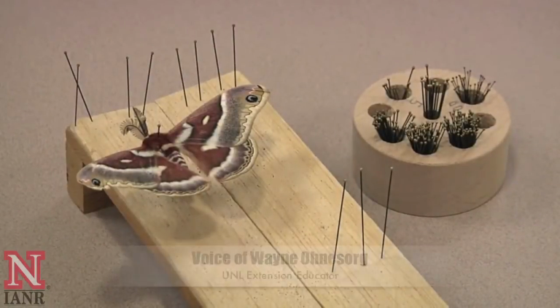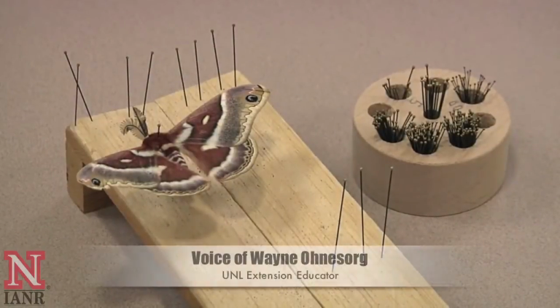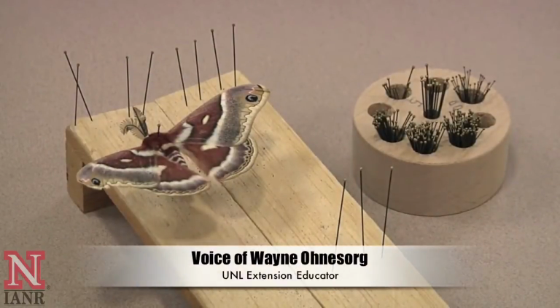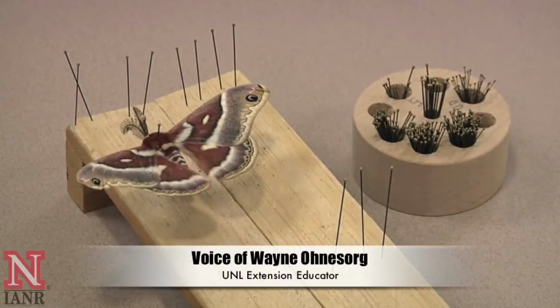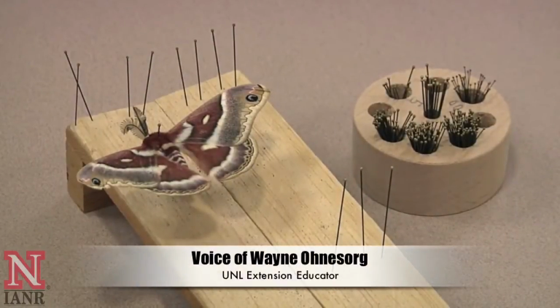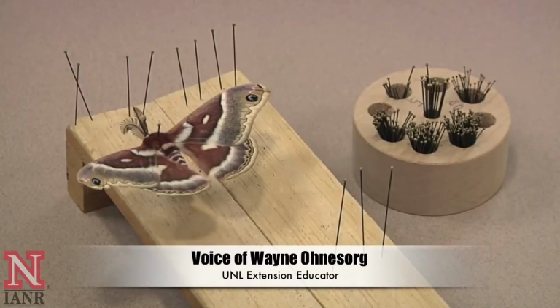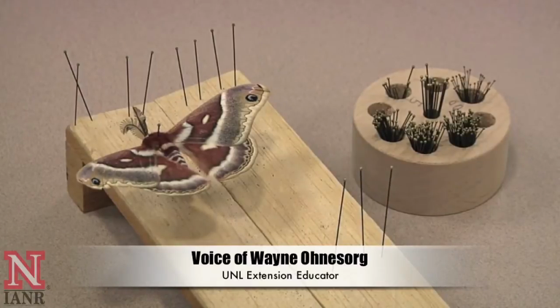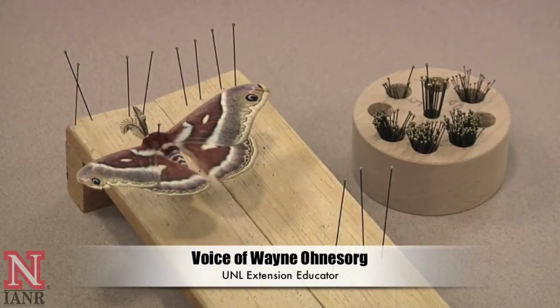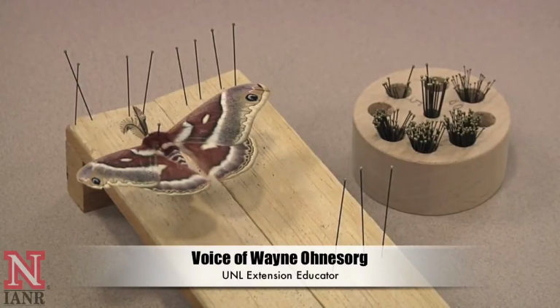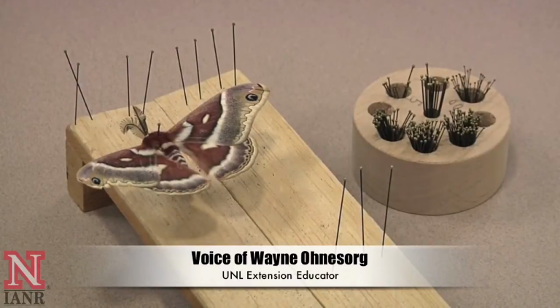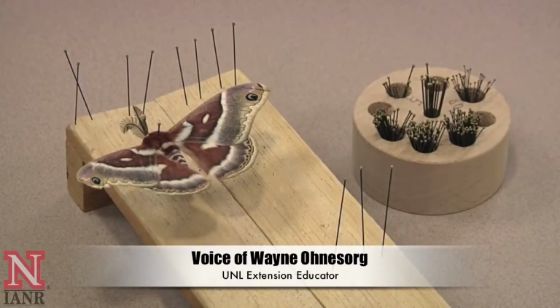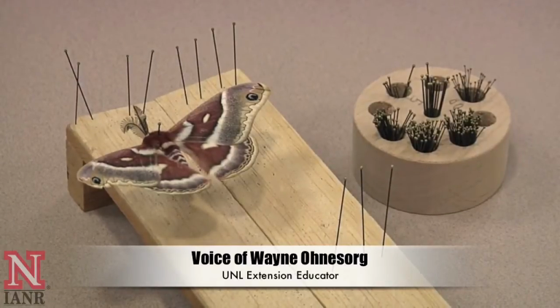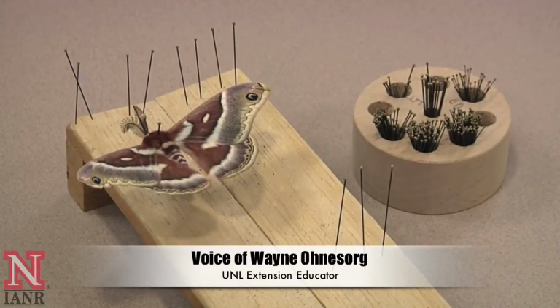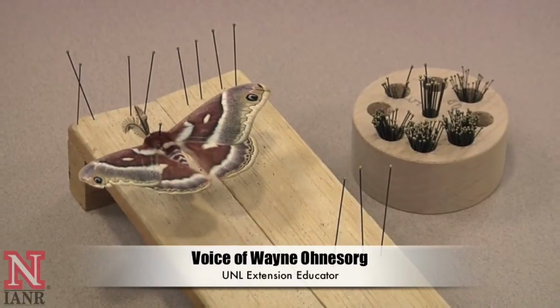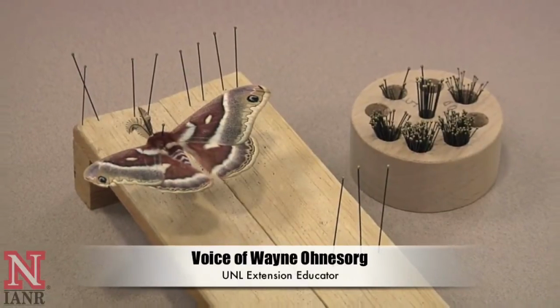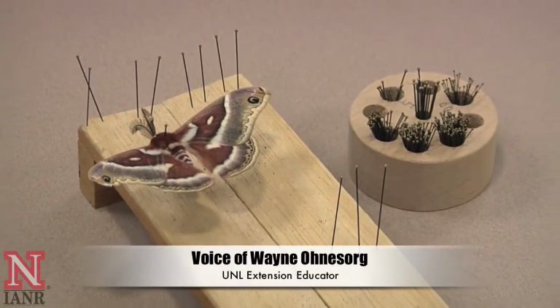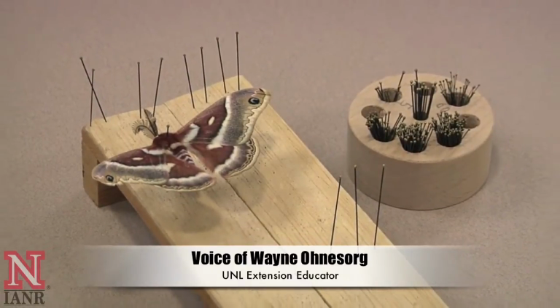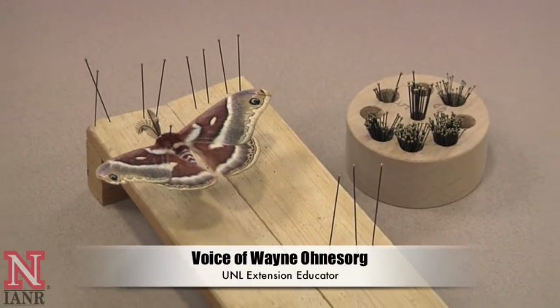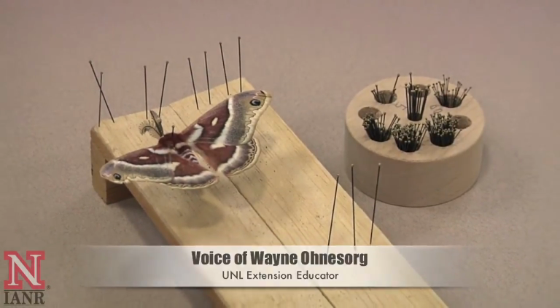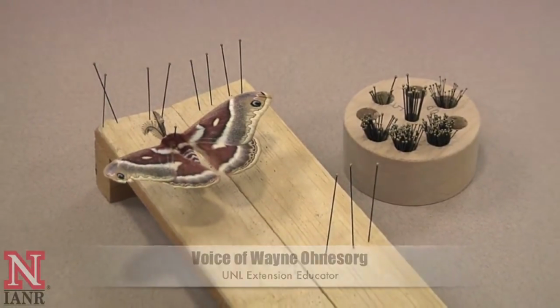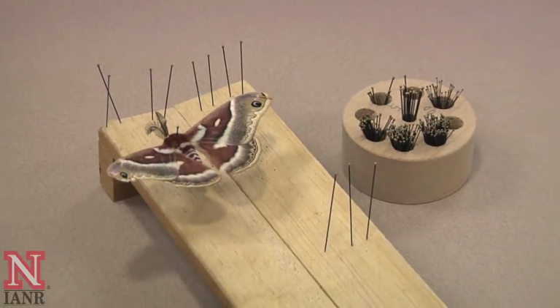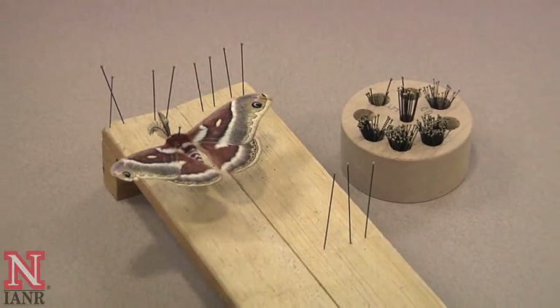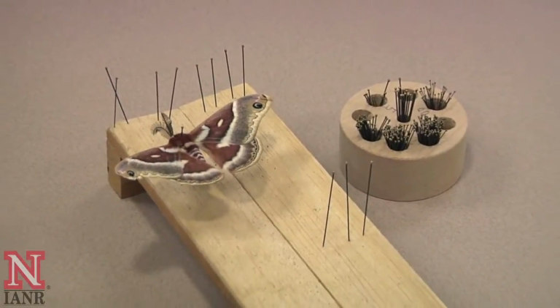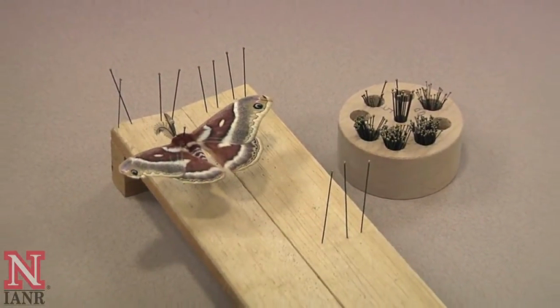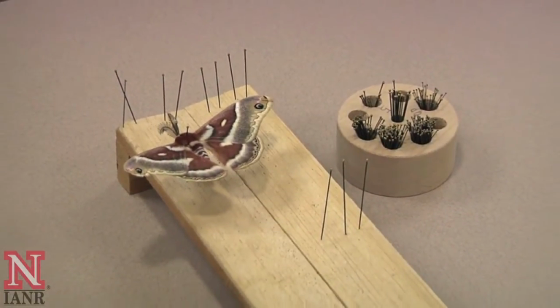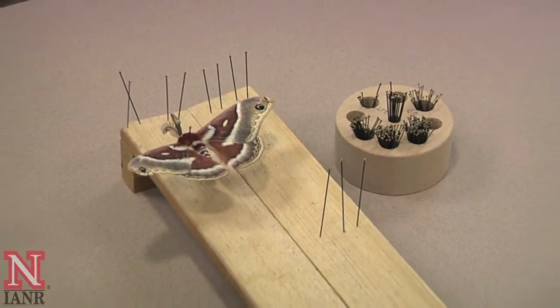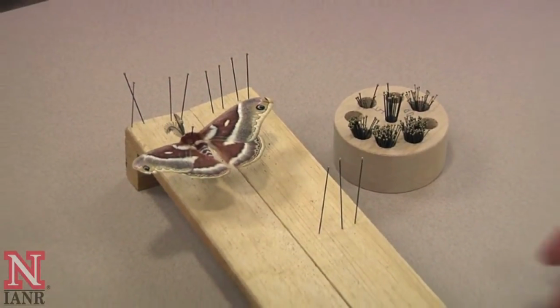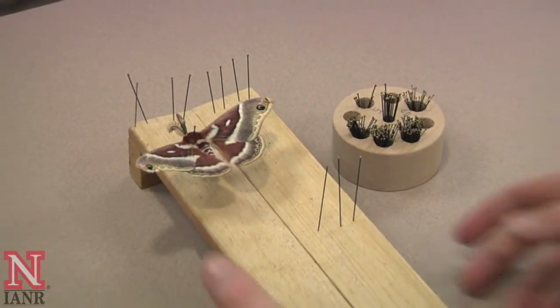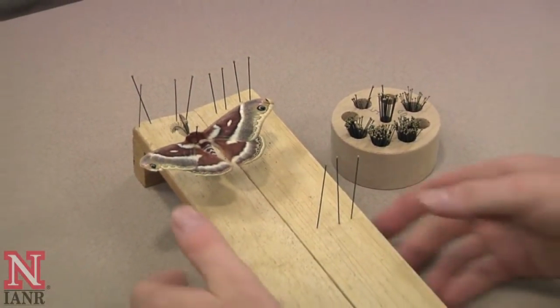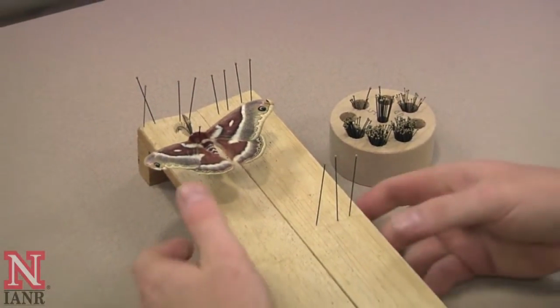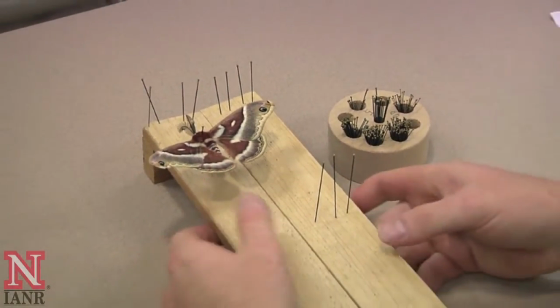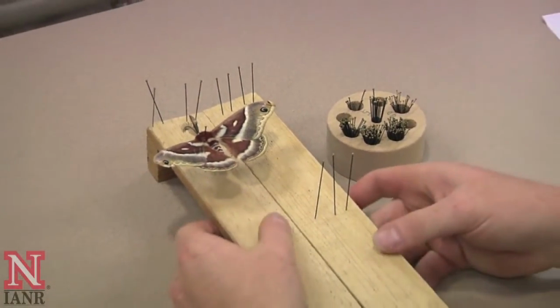The purpose of this video is to demonstrate how to spread the wings of a butterfly or moth.